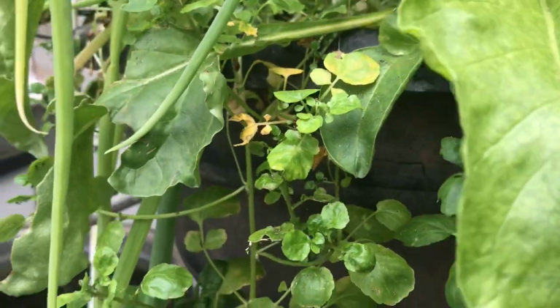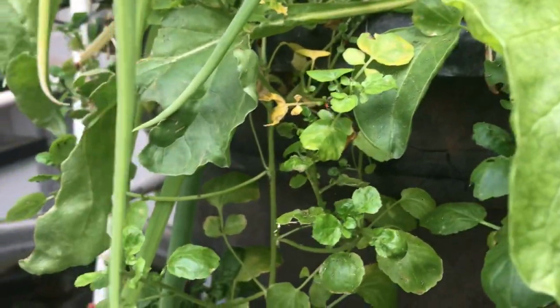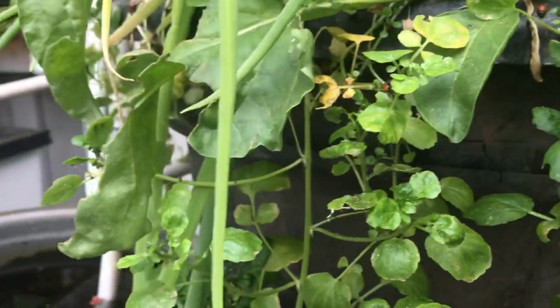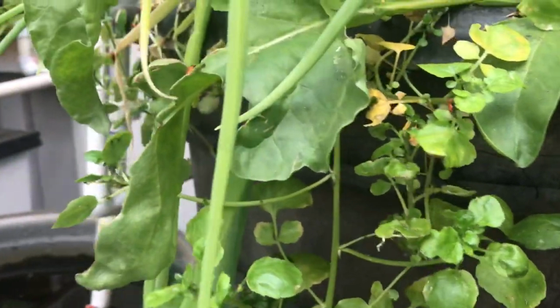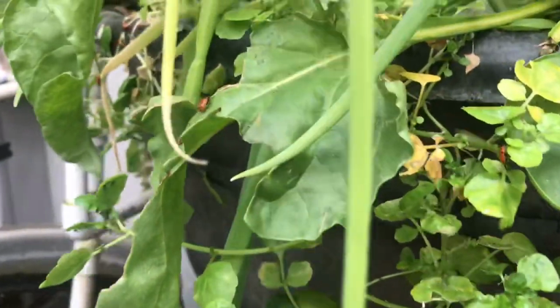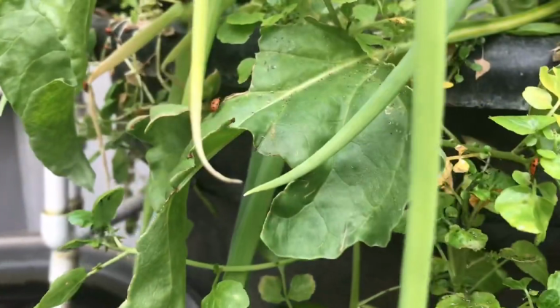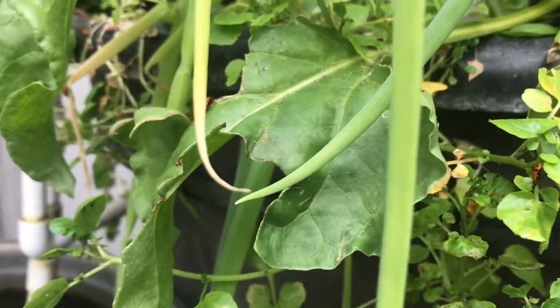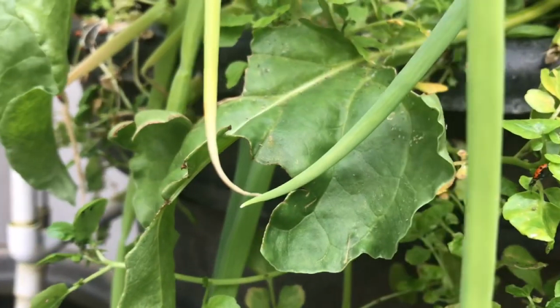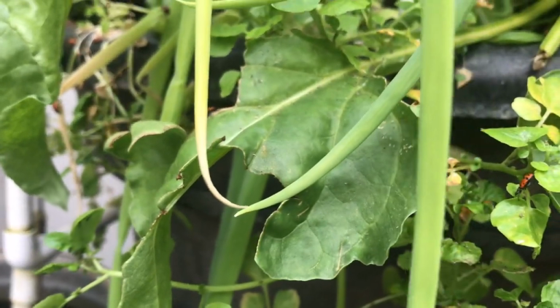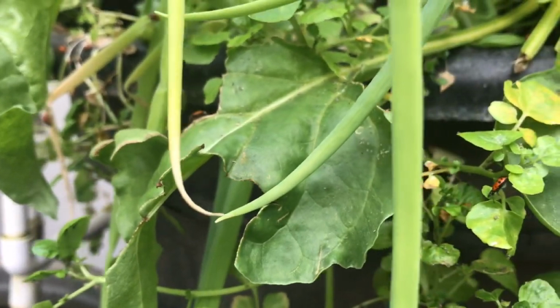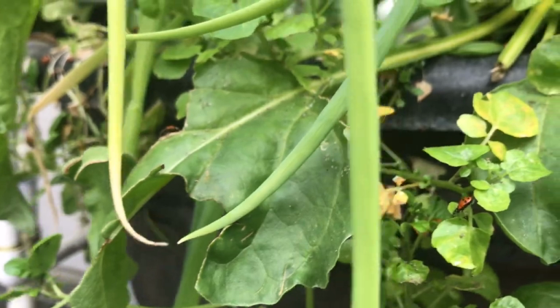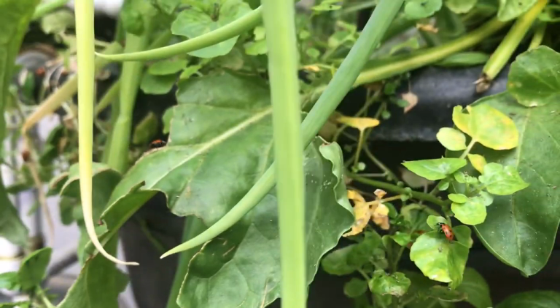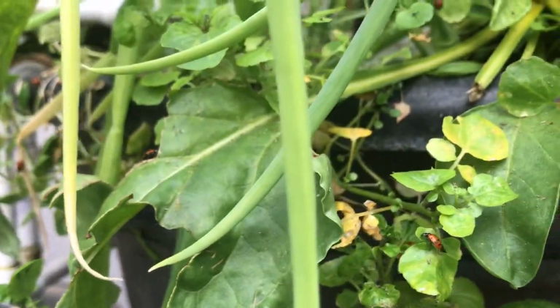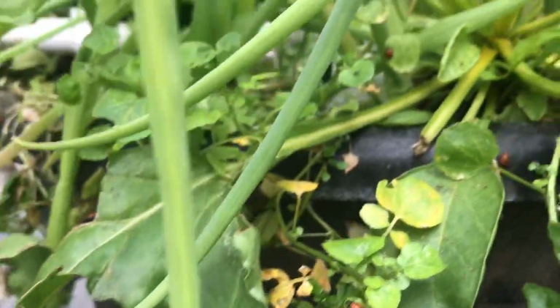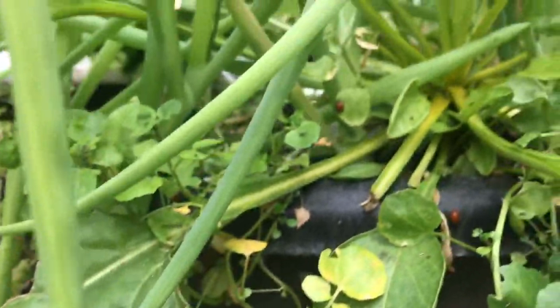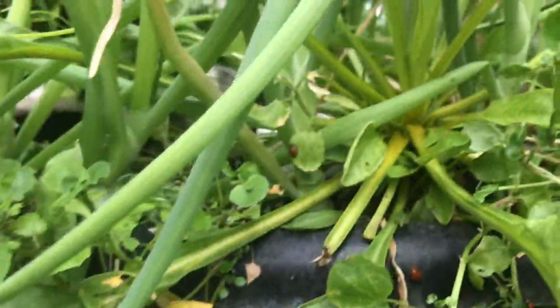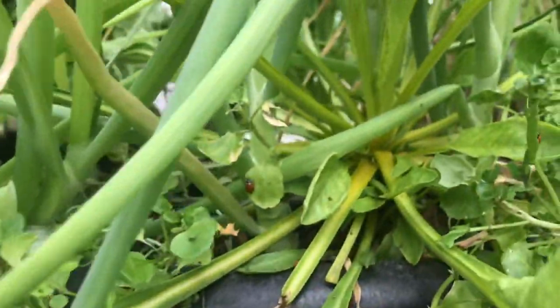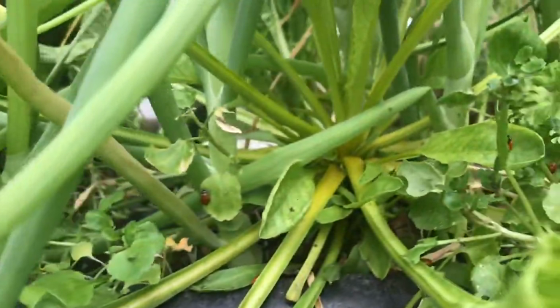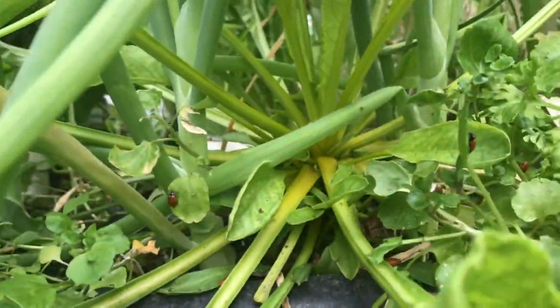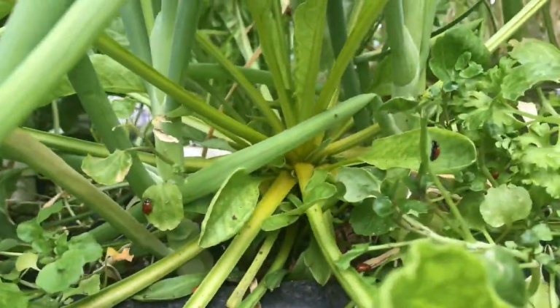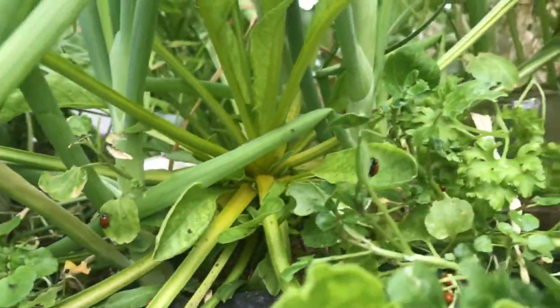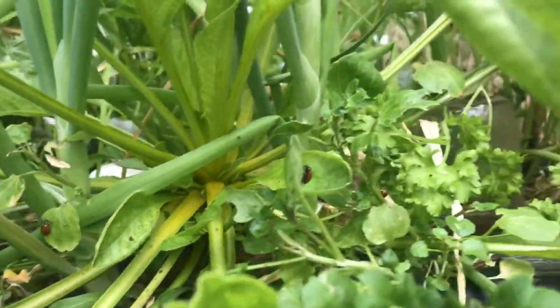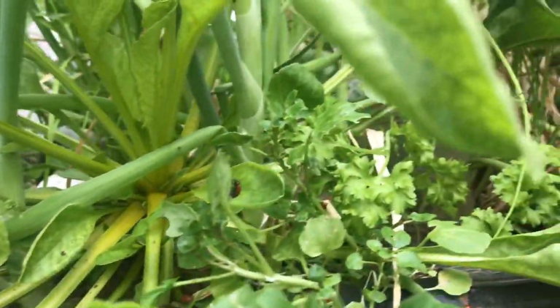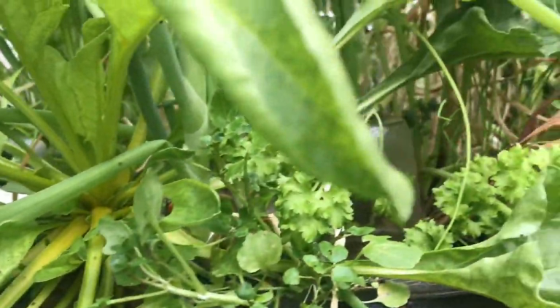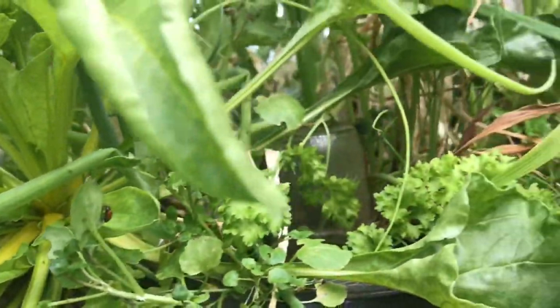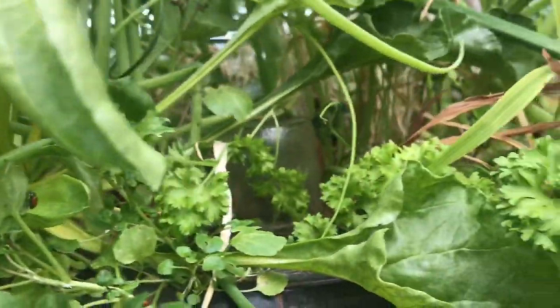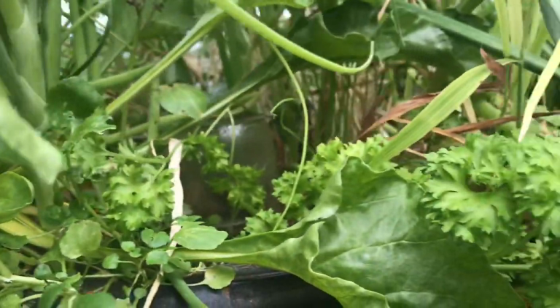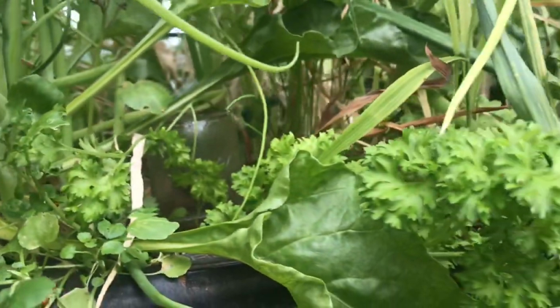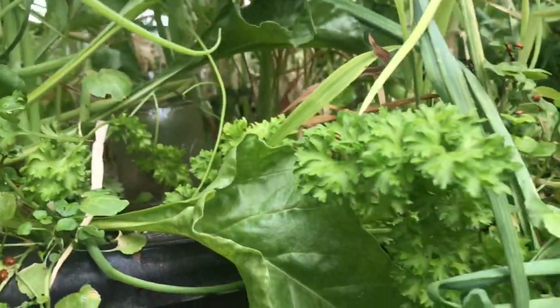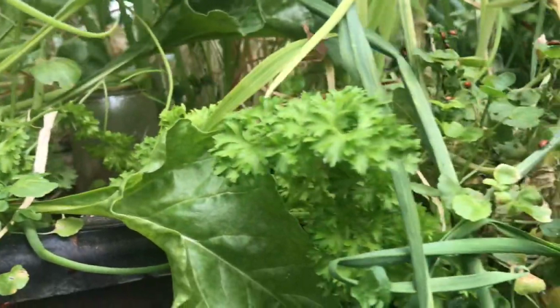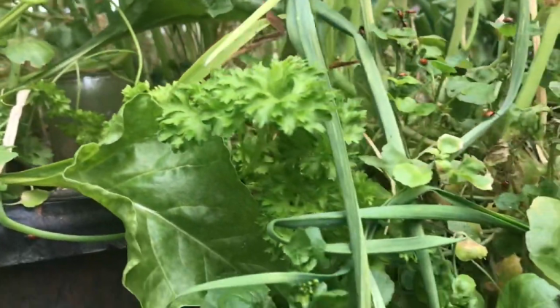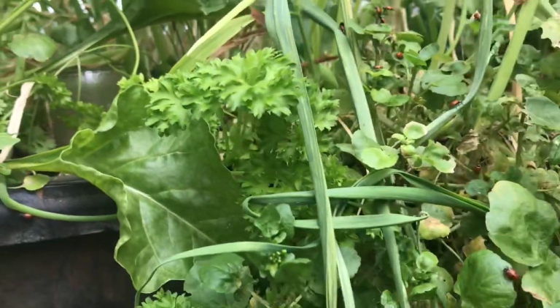It's actually kind of hard to see, but there they go — they're just all over in here and they're happy.